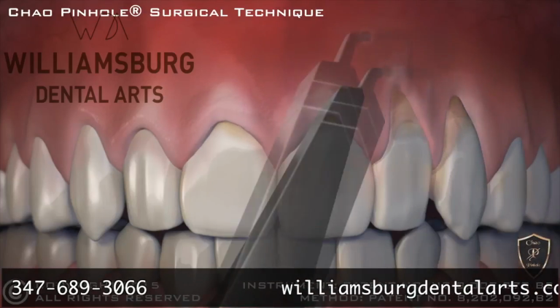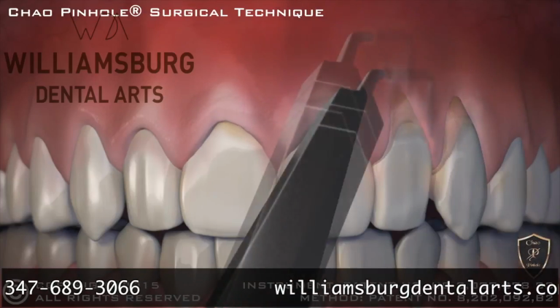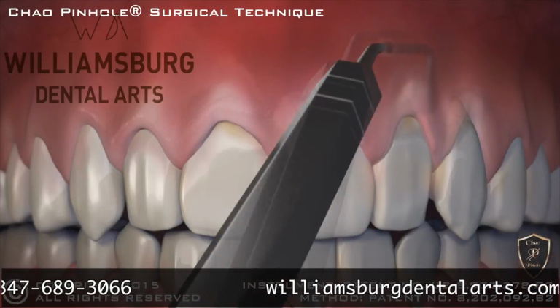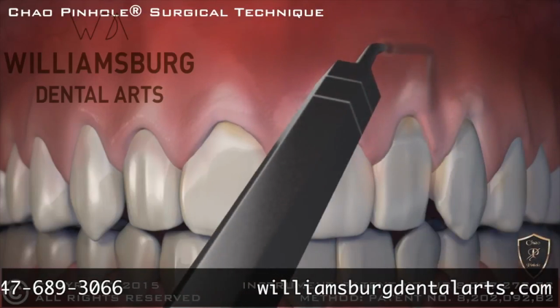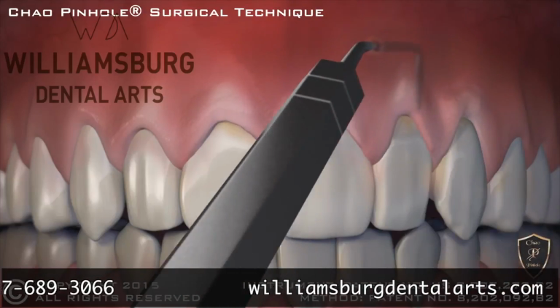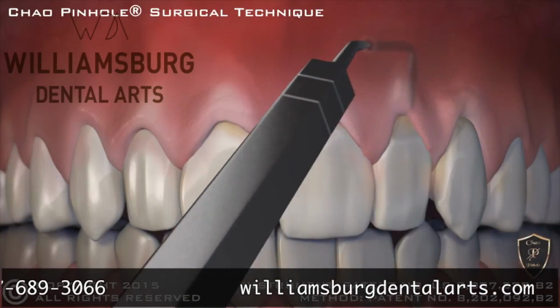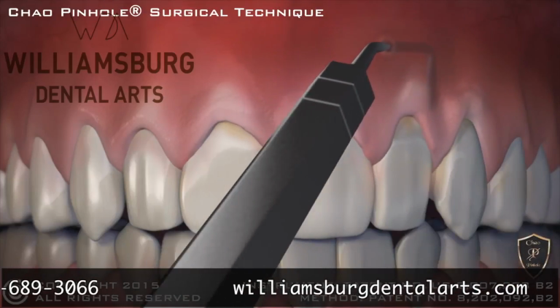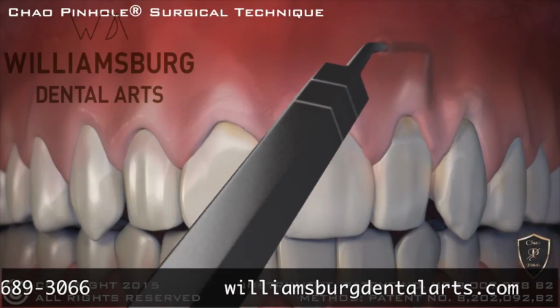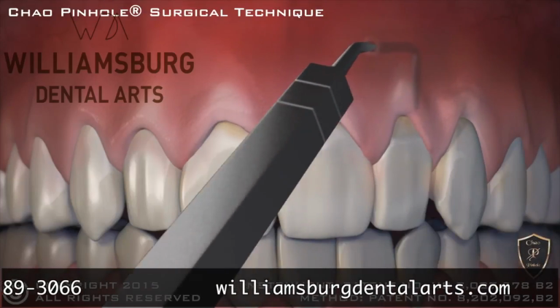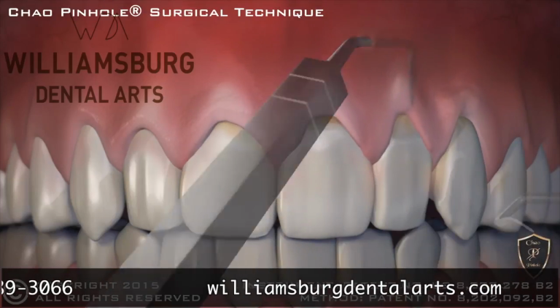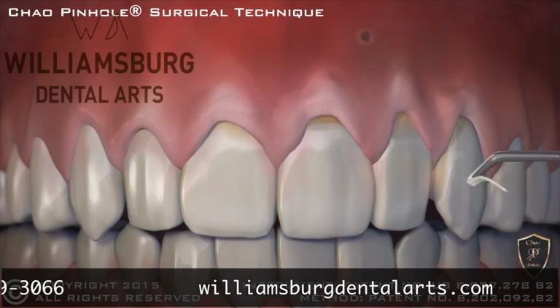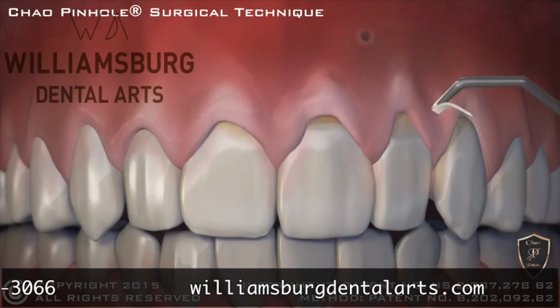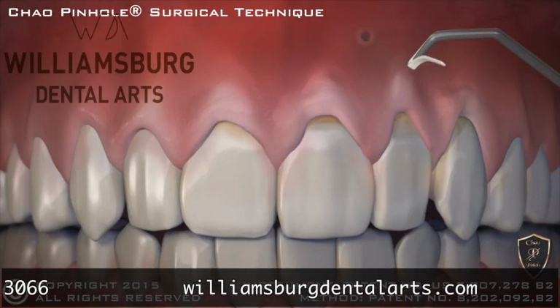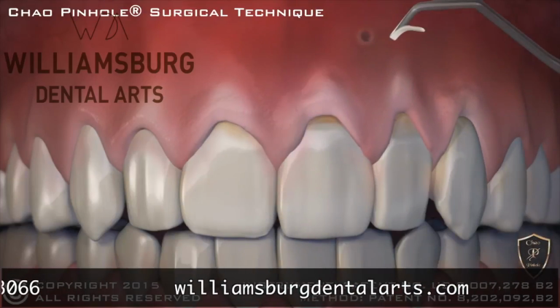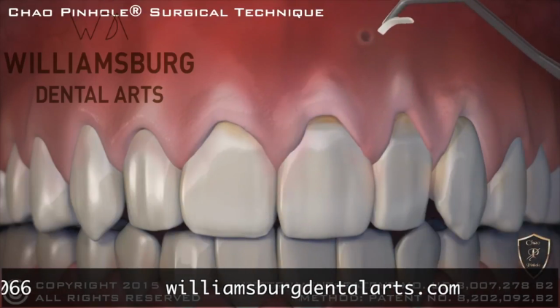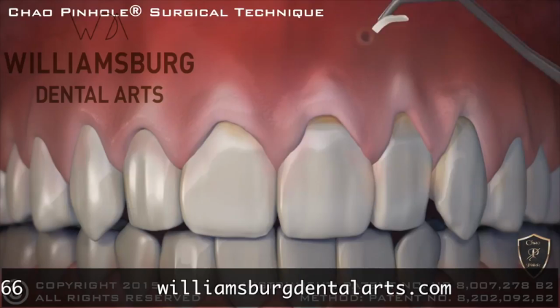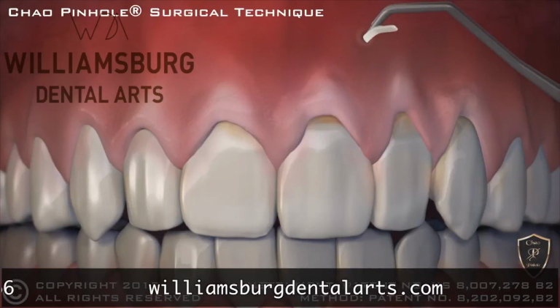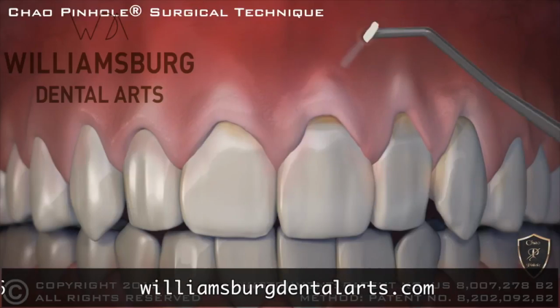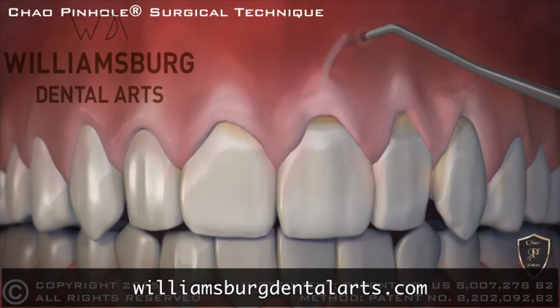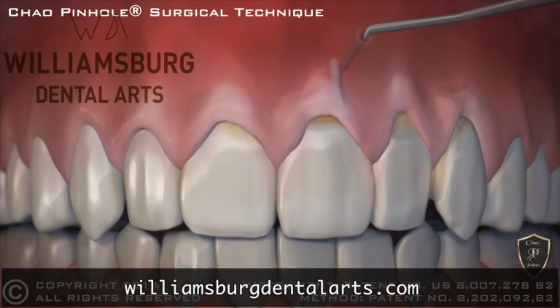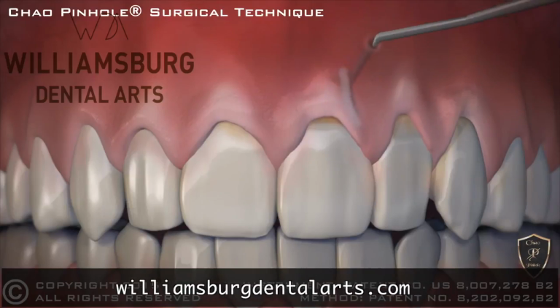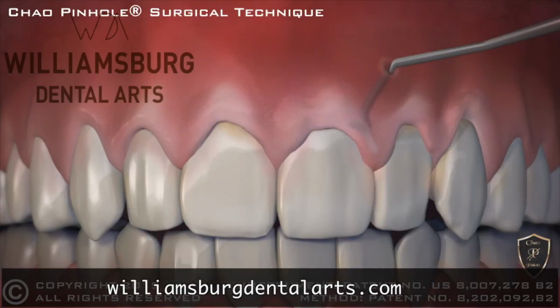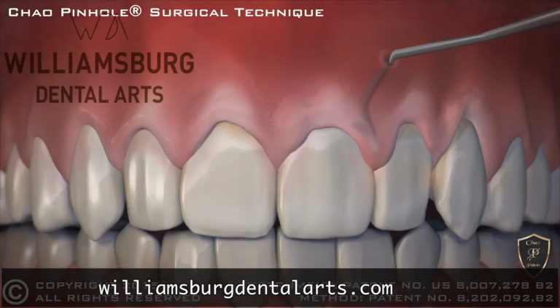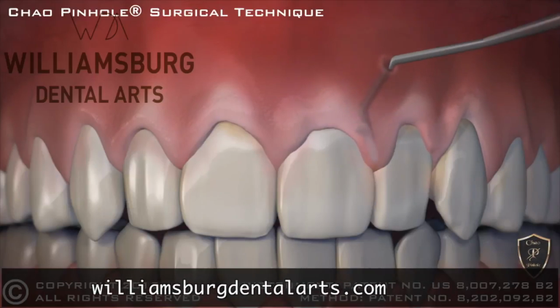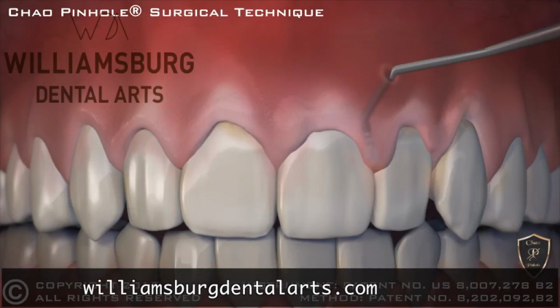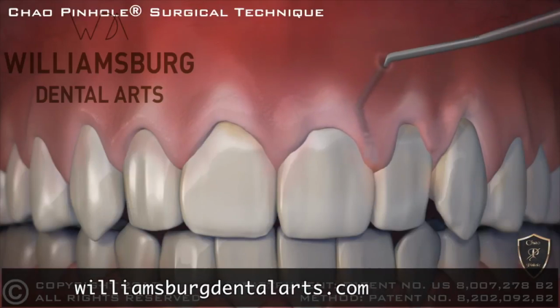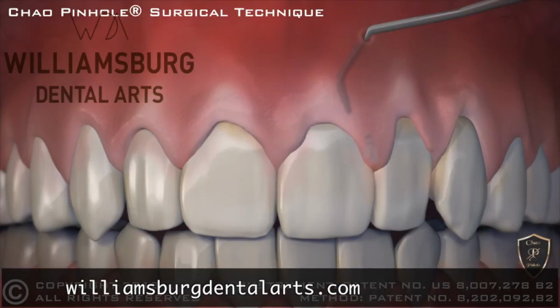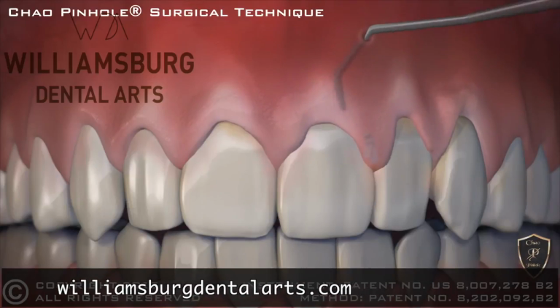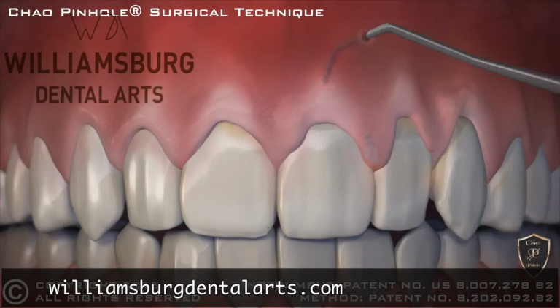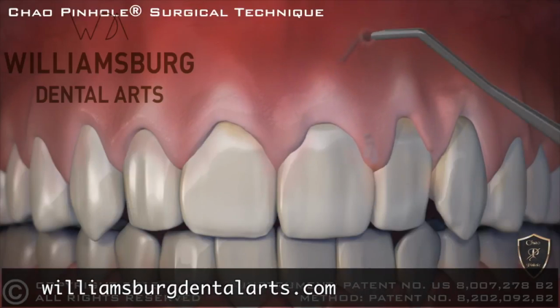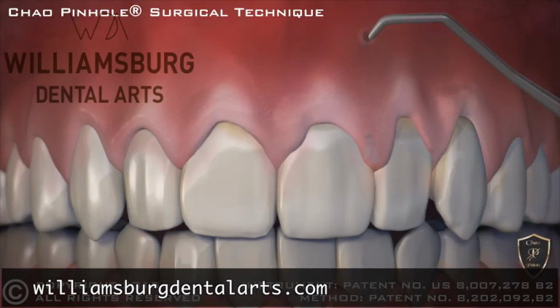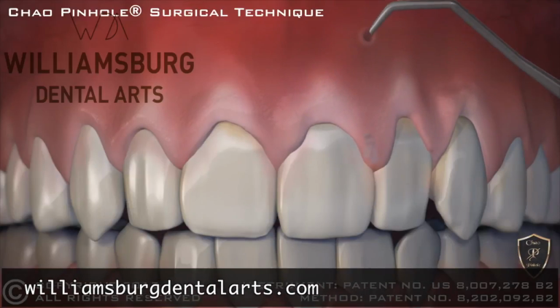When the recessed gums are corrected, tiny collagen strips are placed inside to help stabilize the gums.